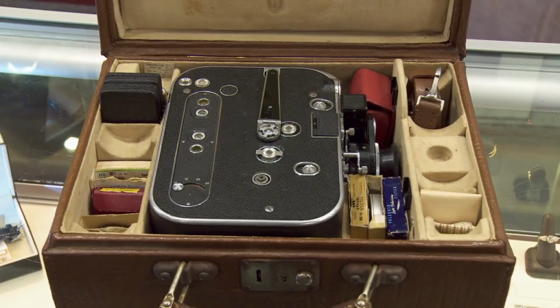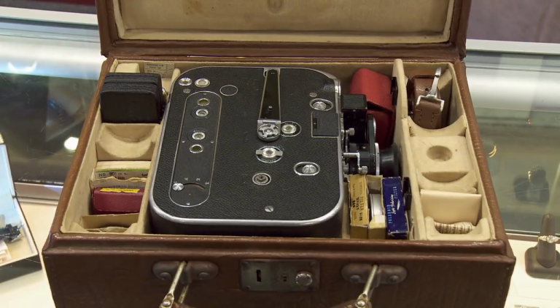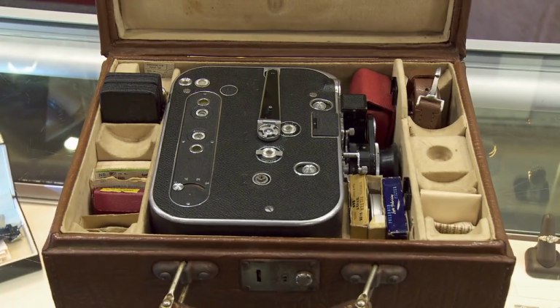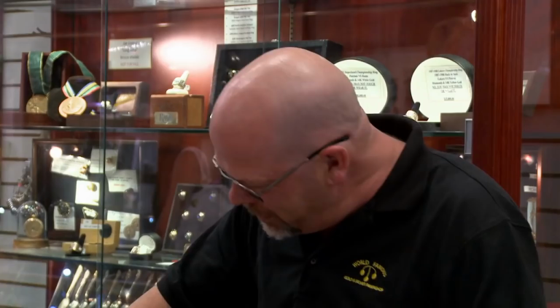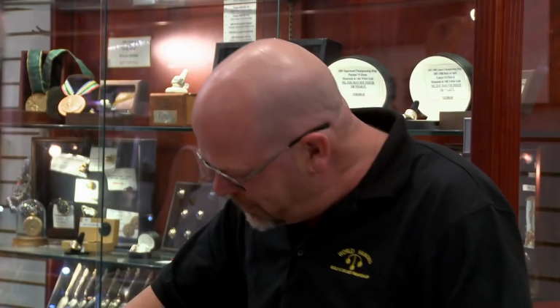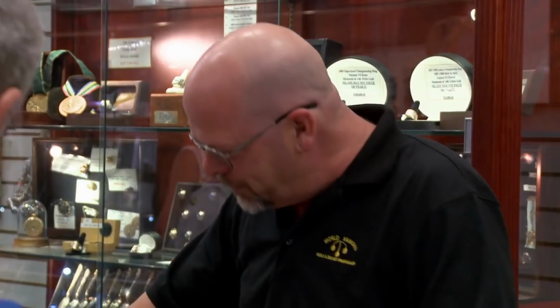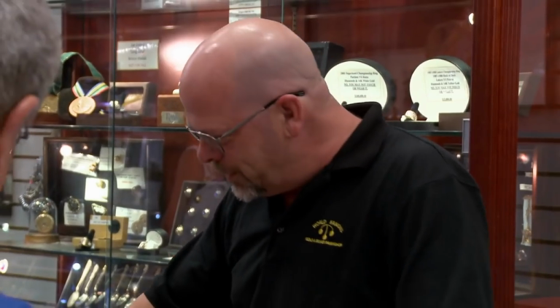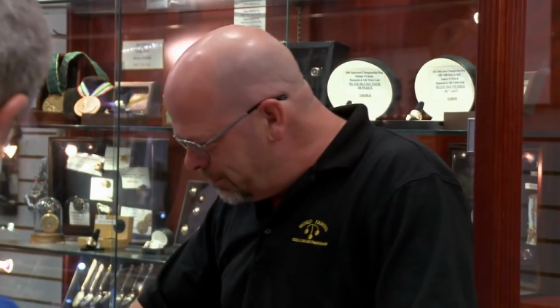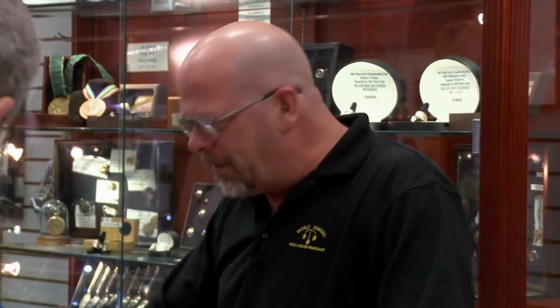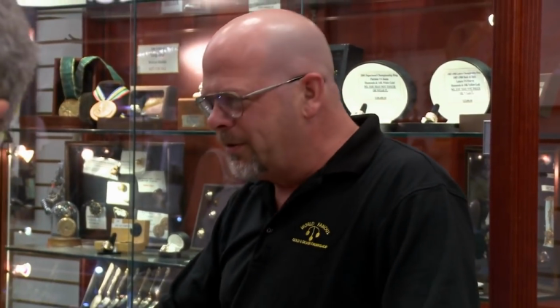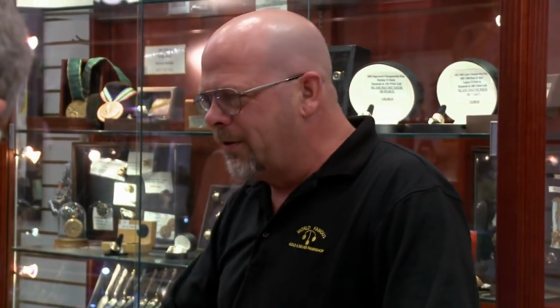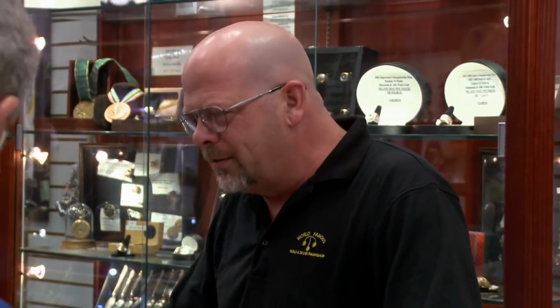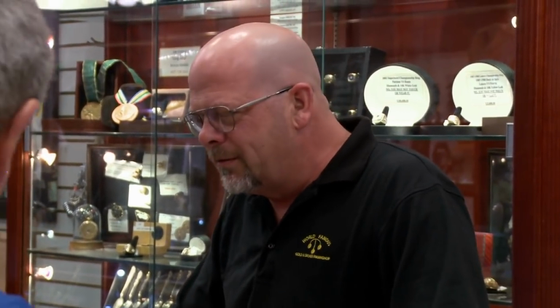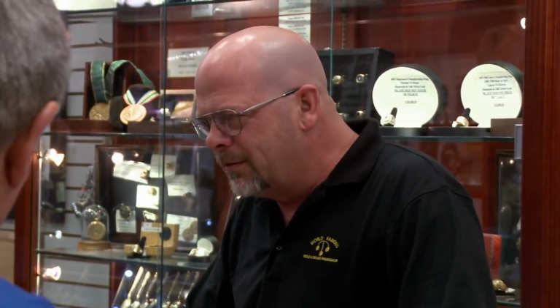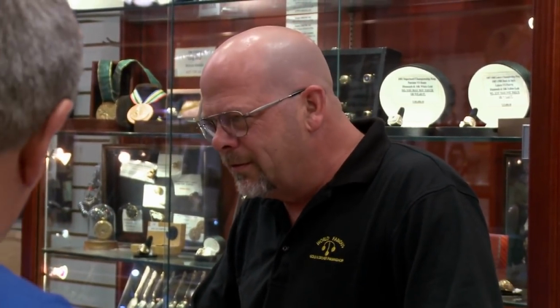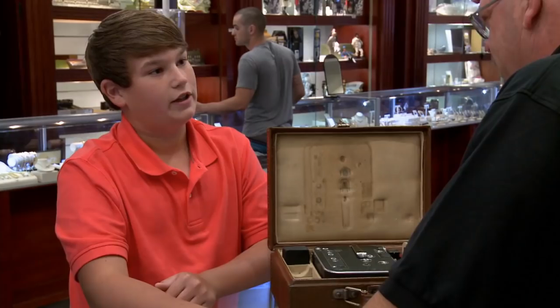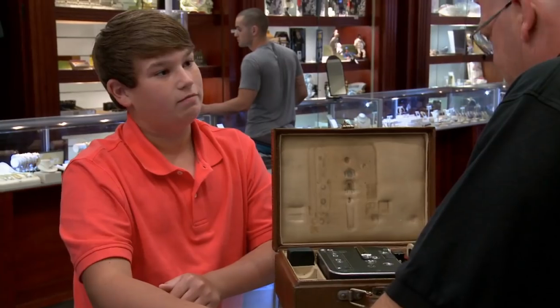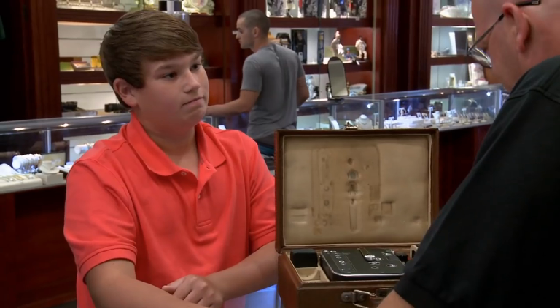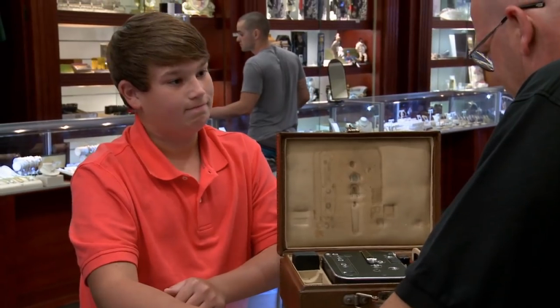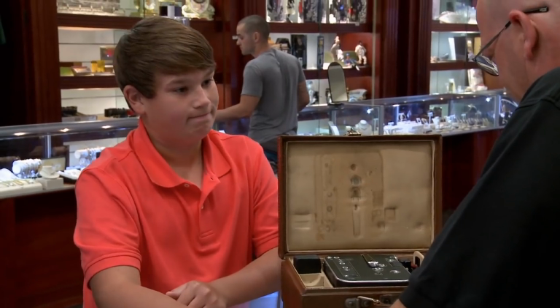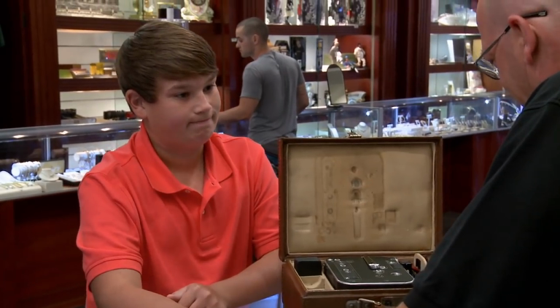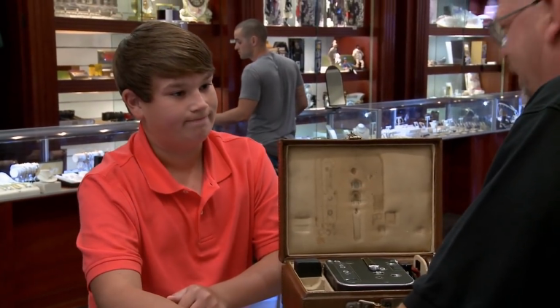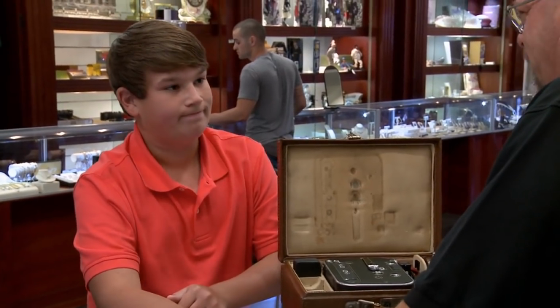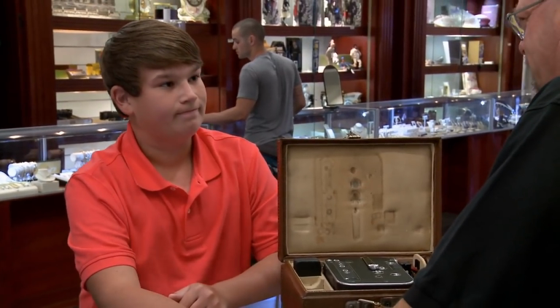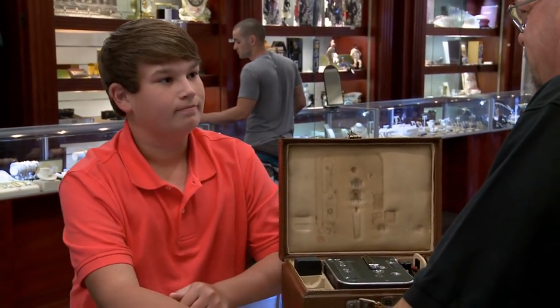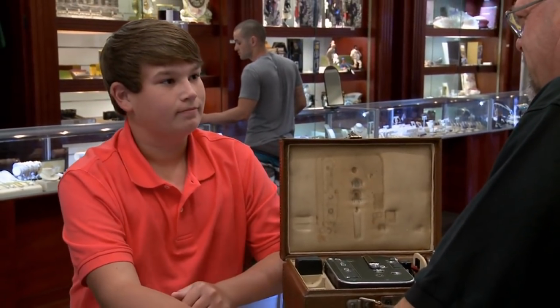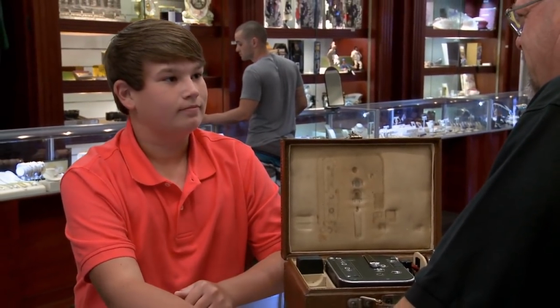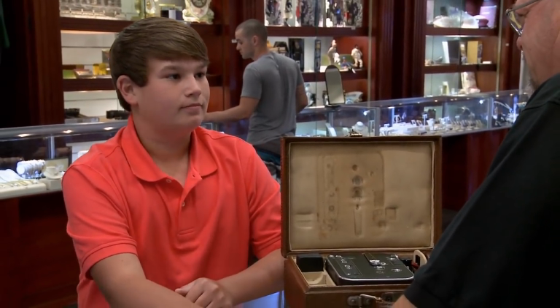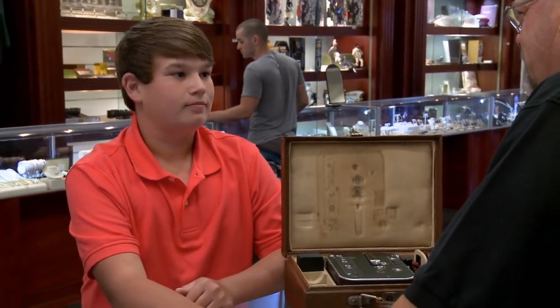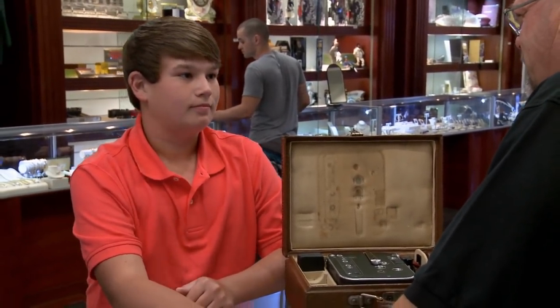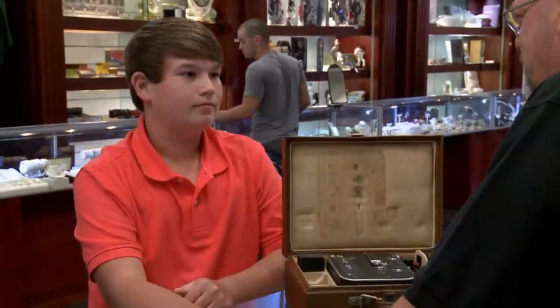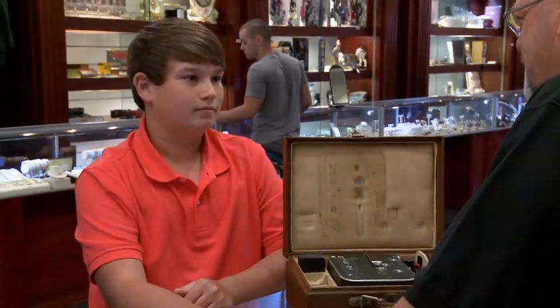So how old are you? 14. You know, they were still using these things when I was 14.